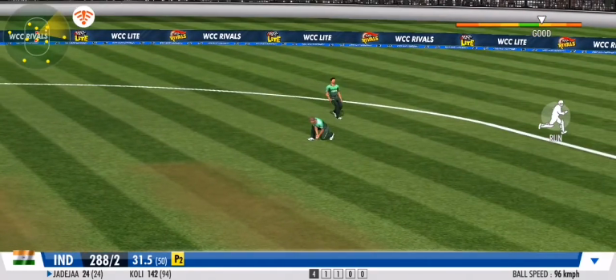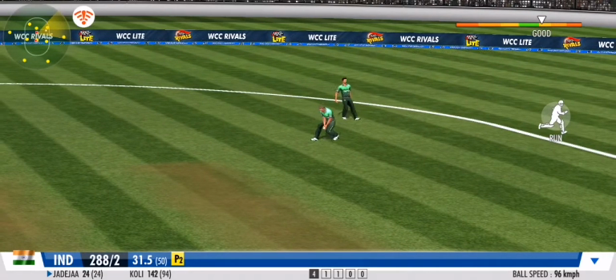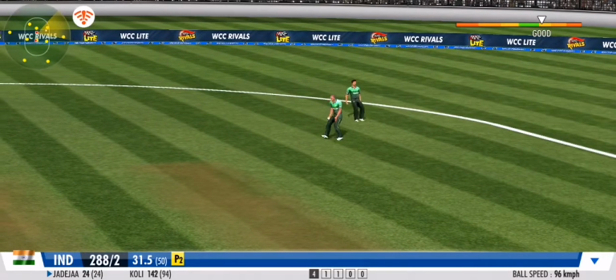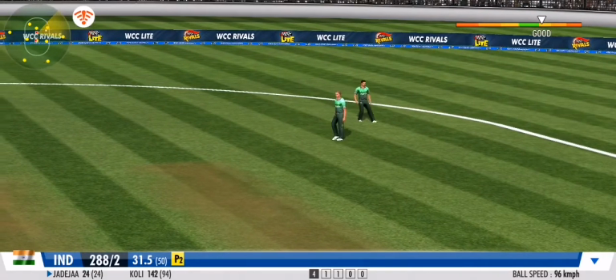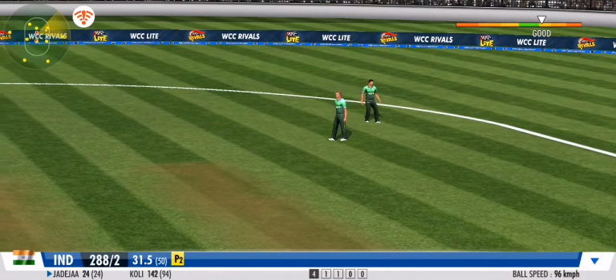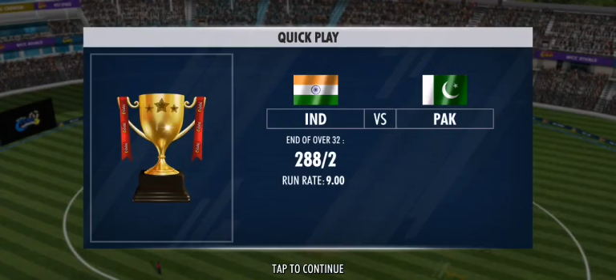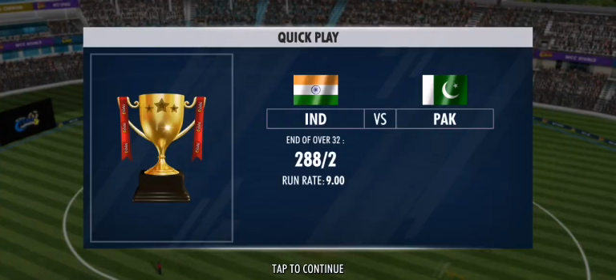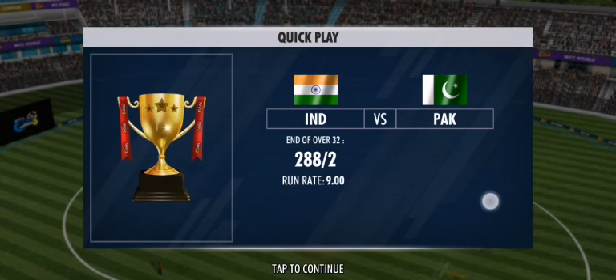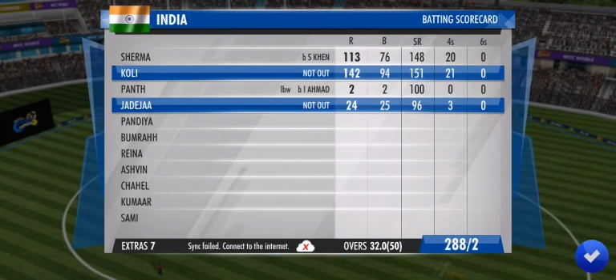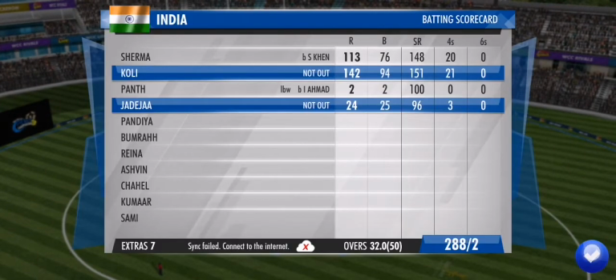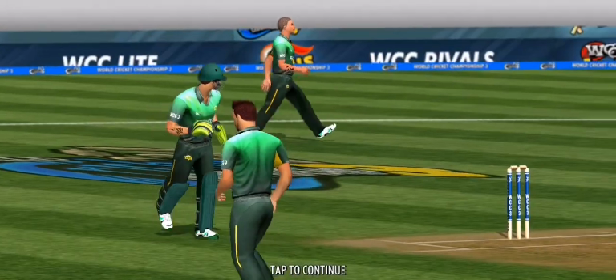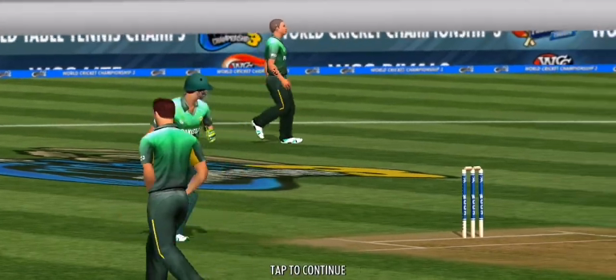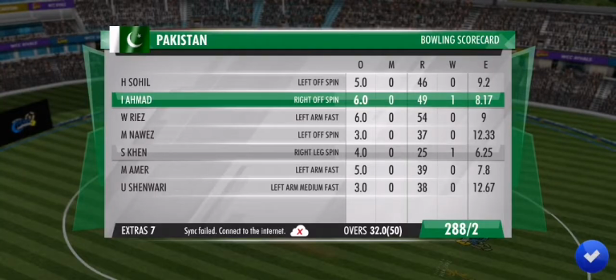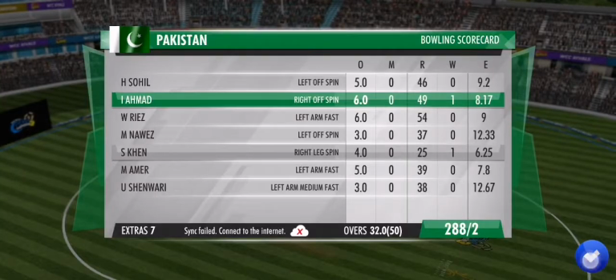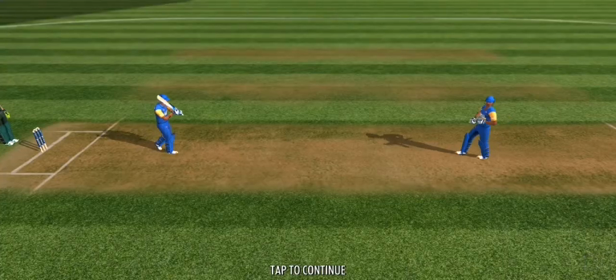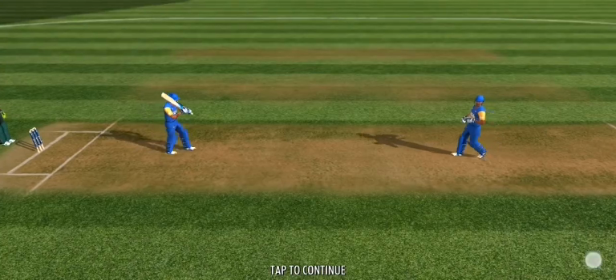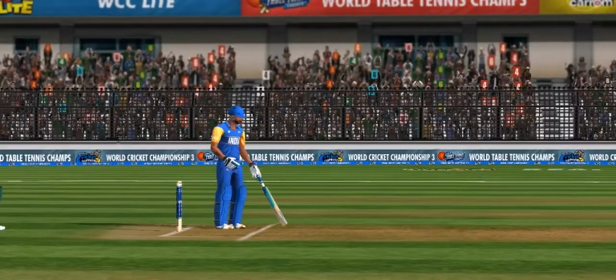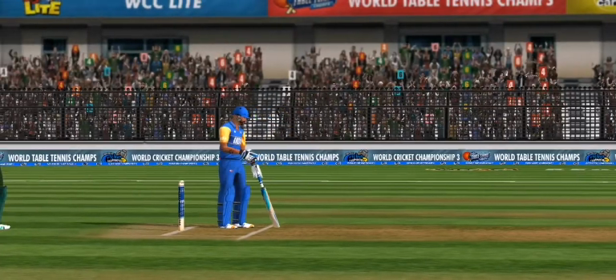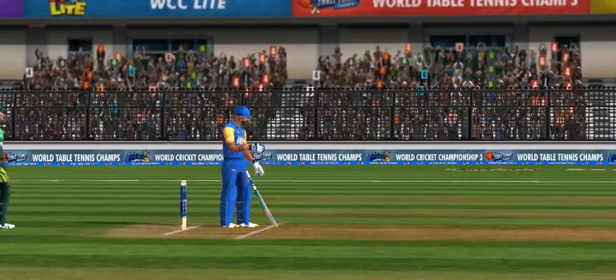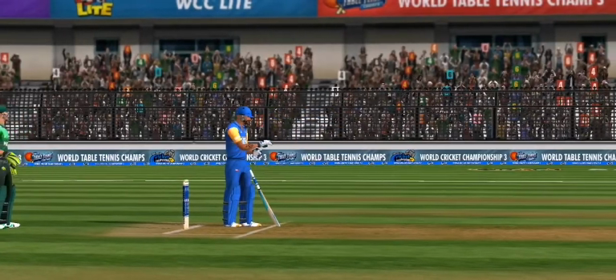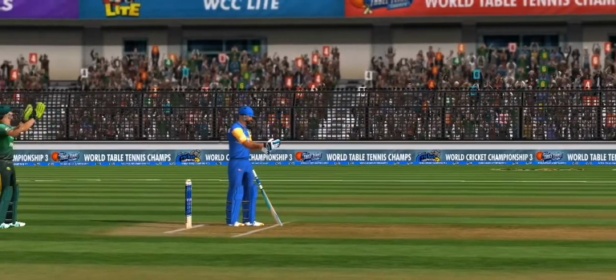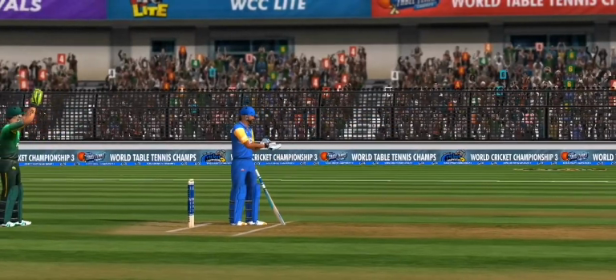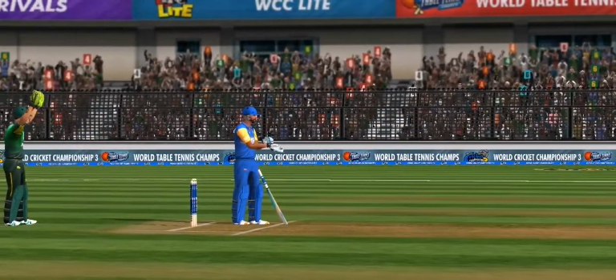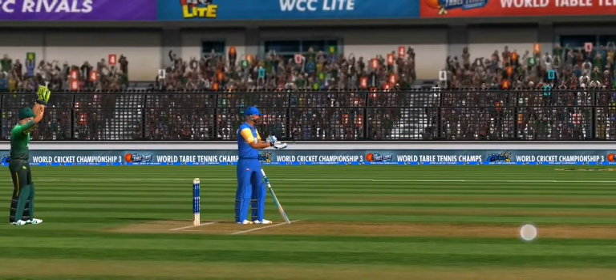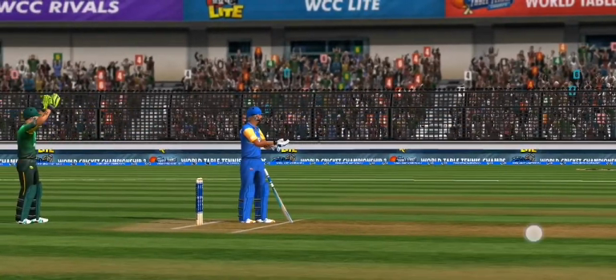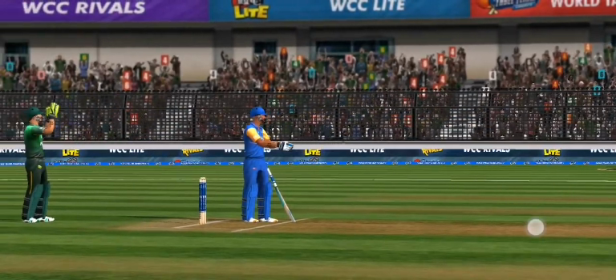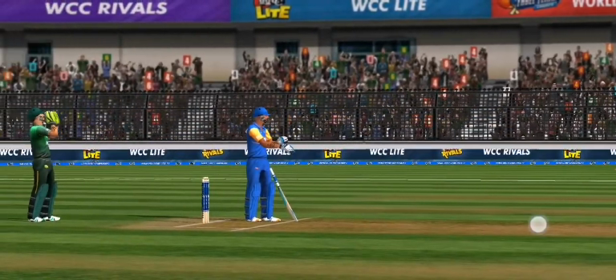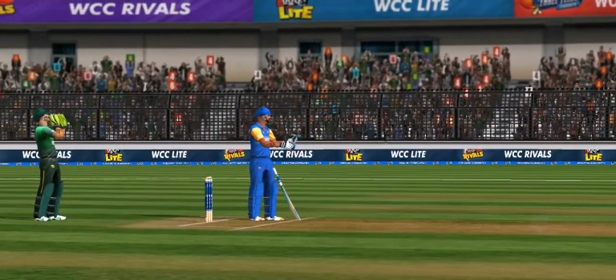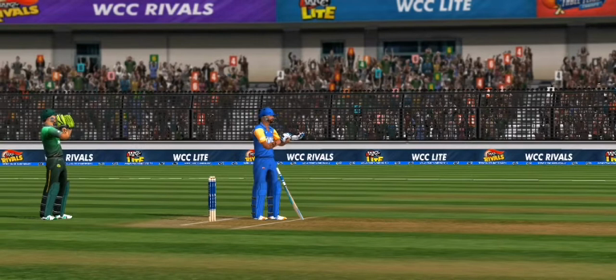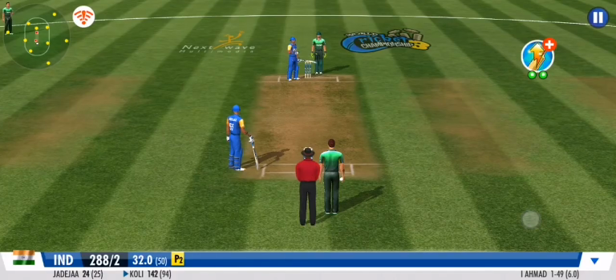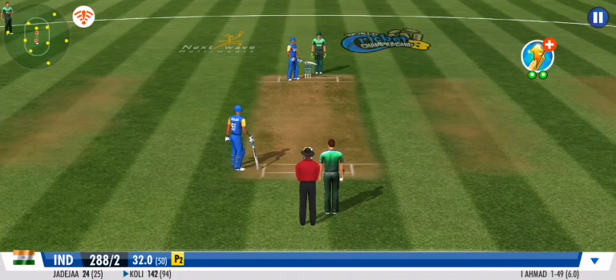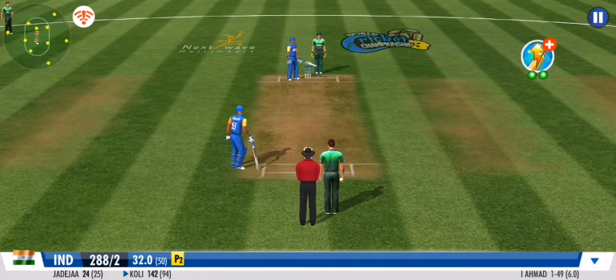Some aggressive defense there from the fielding side. An off spinner joins in the middle — they are desperate for a wicket now.